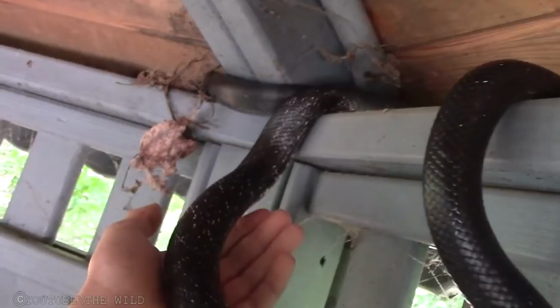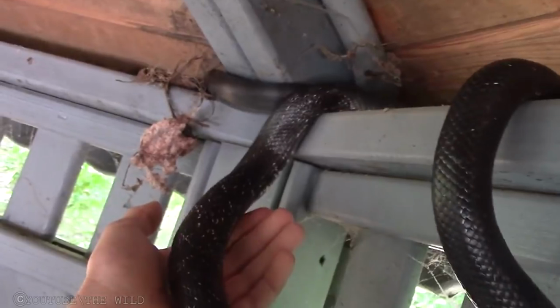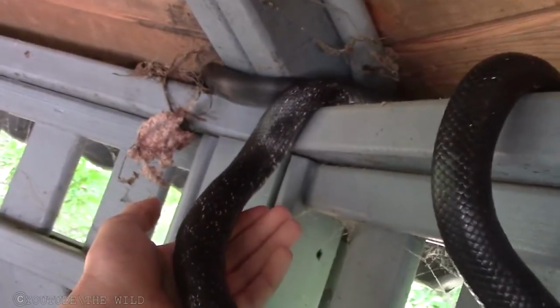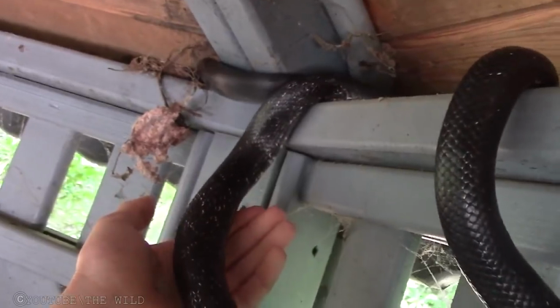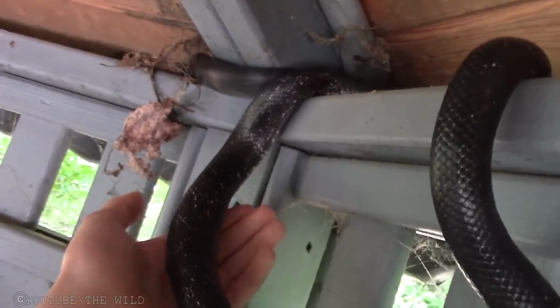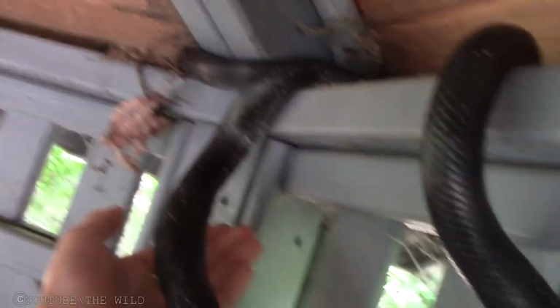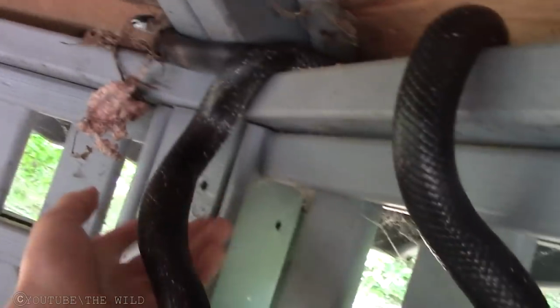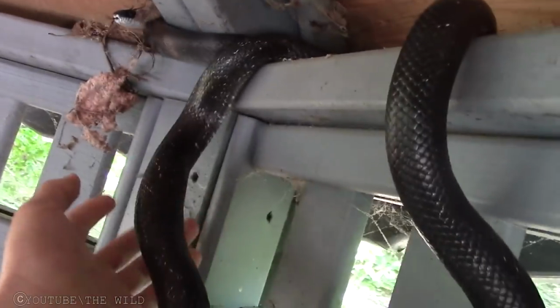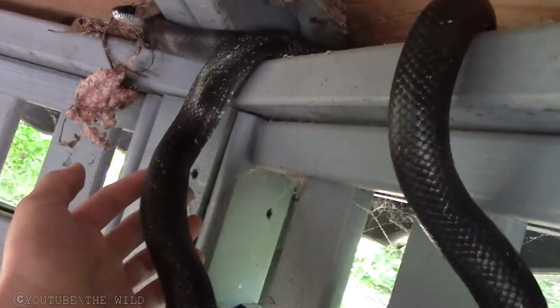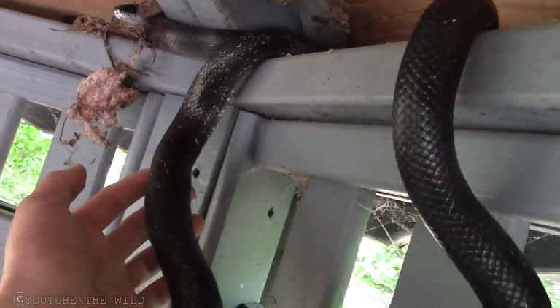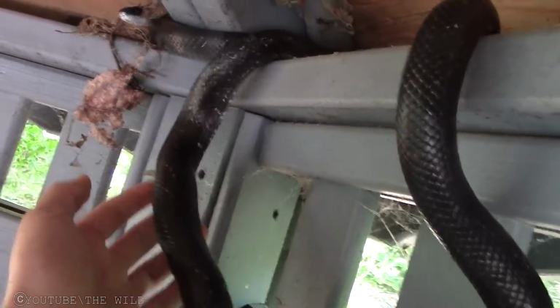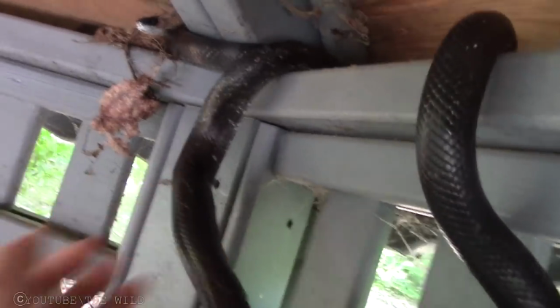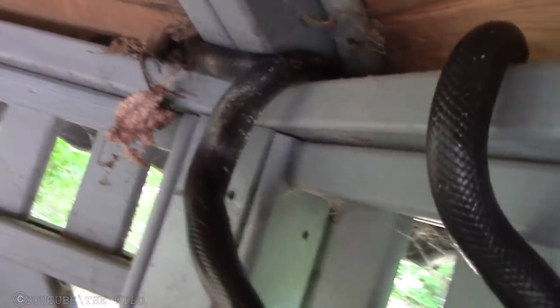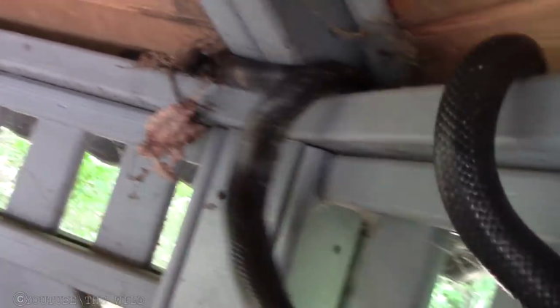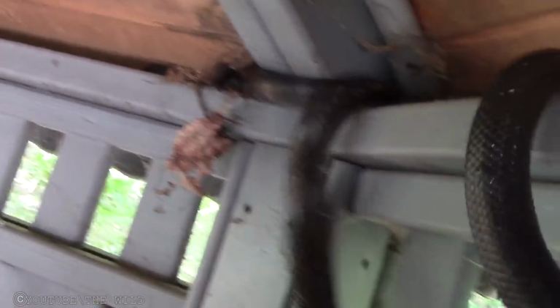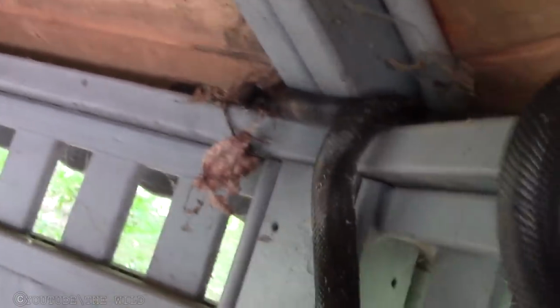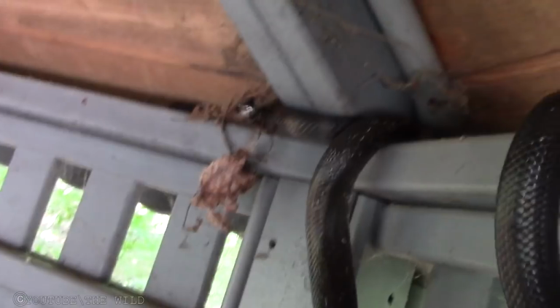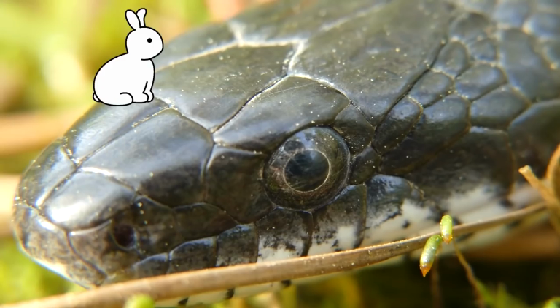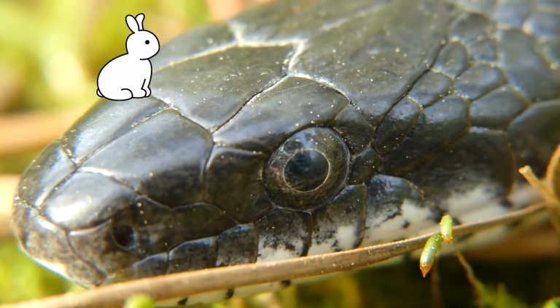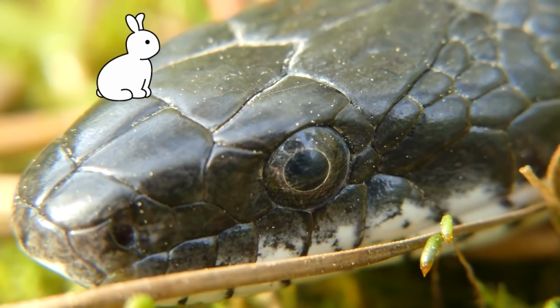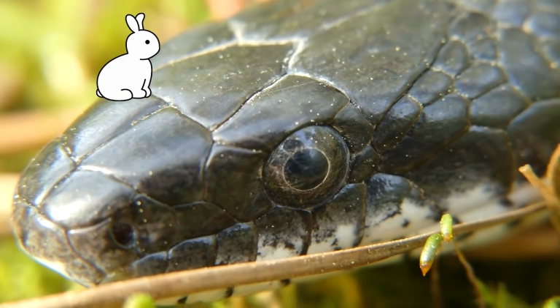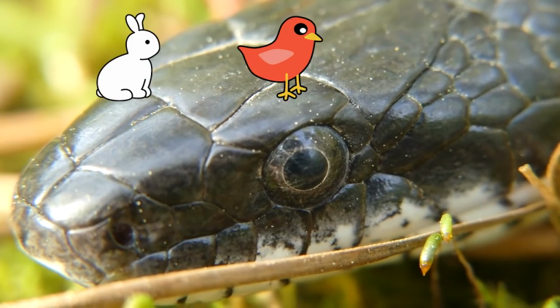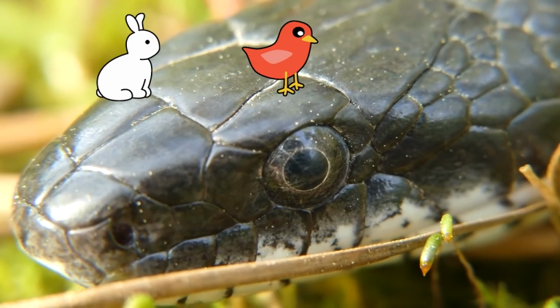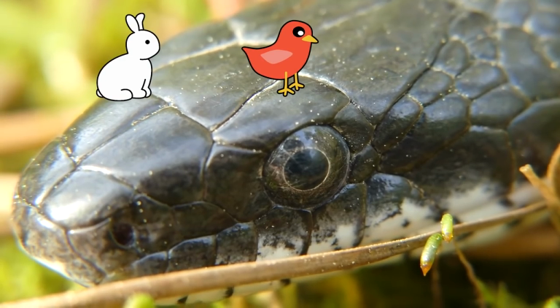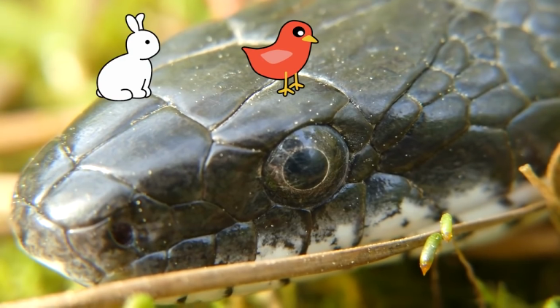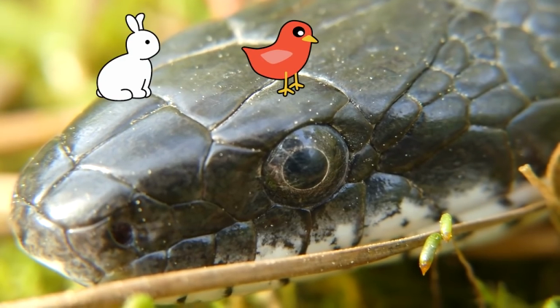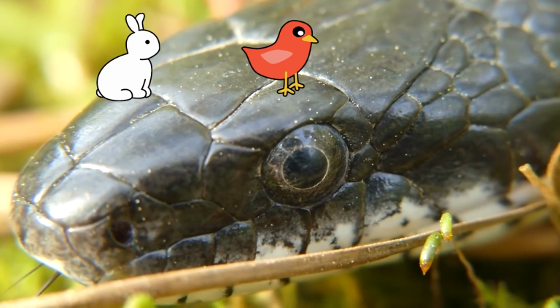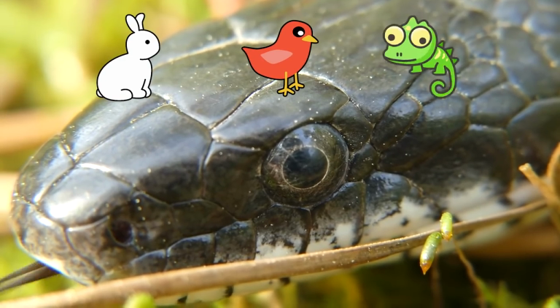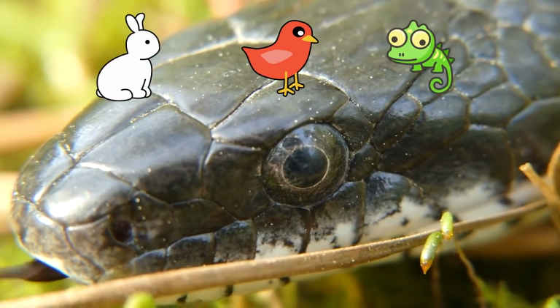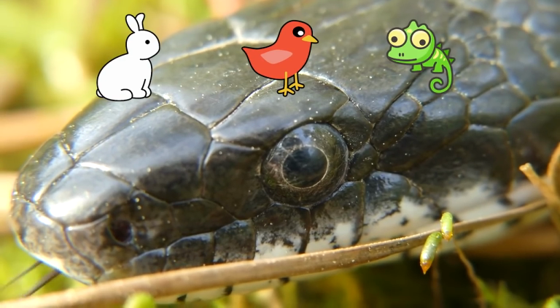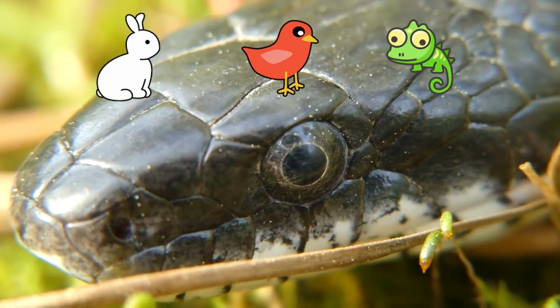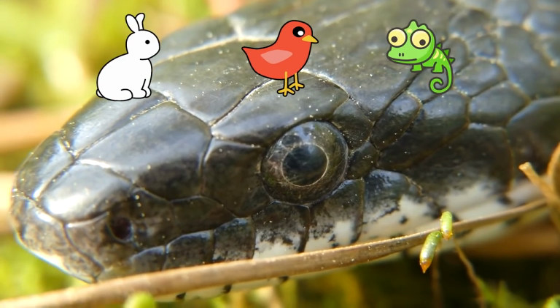The diet of the black rat snake also includes rabbits, small birds, and lizards.